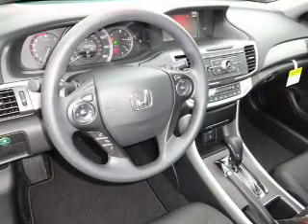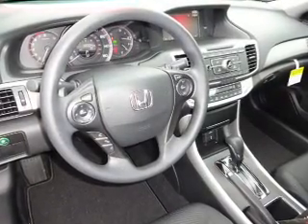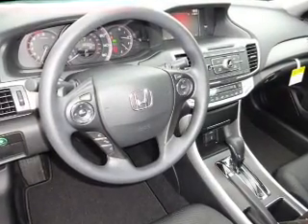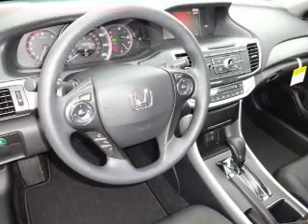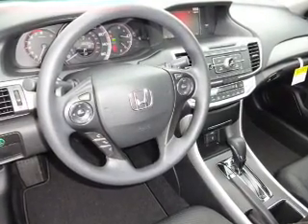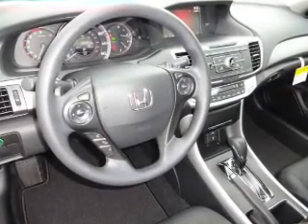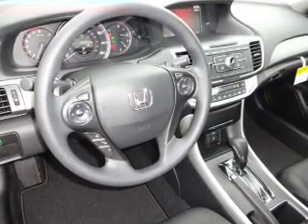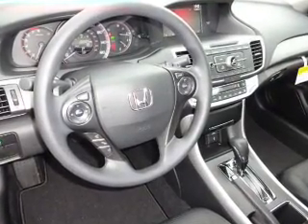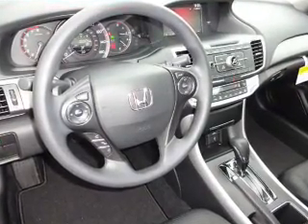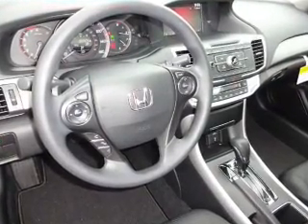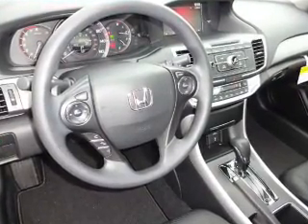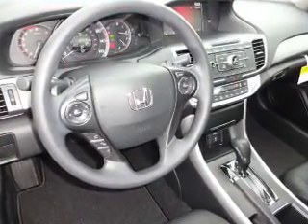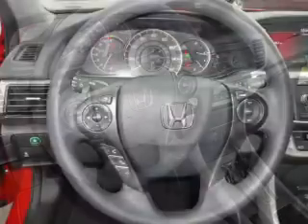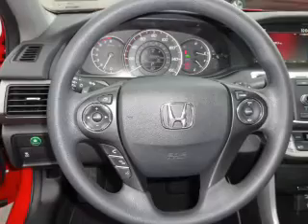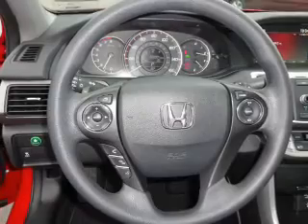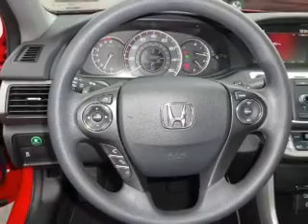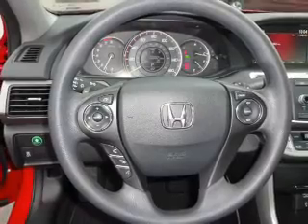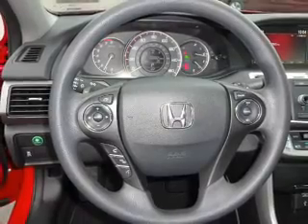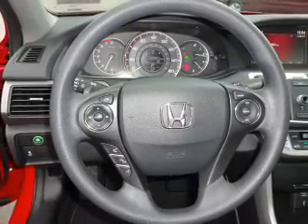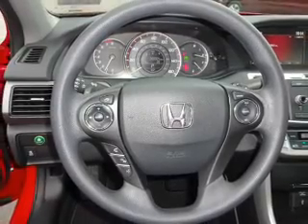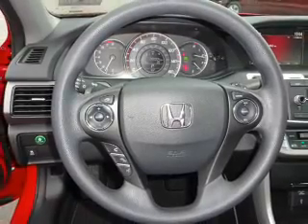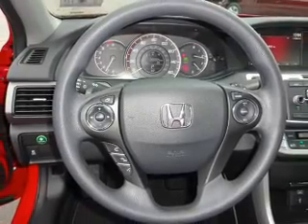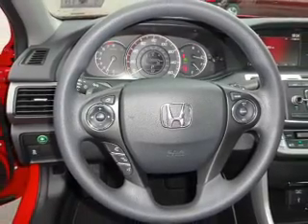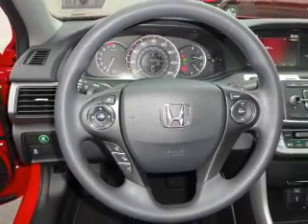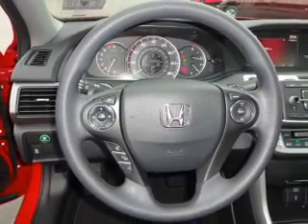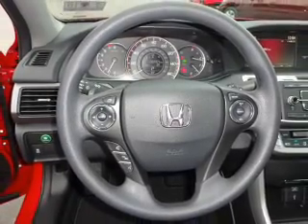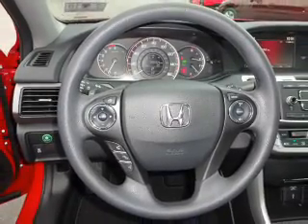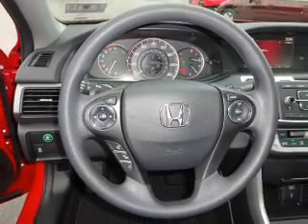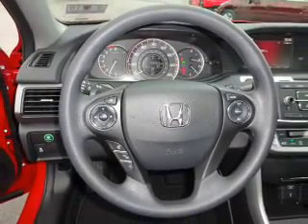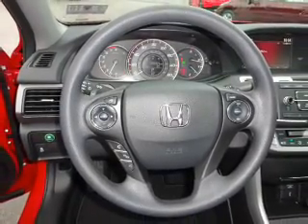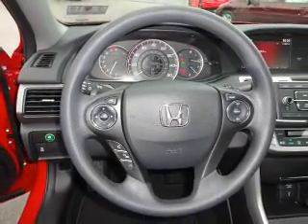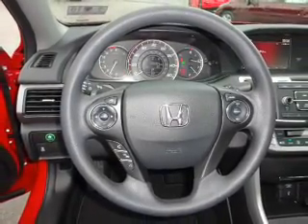Safety features include curtain head airbags, front airbags, side airbags, and side impact door beams — great quality at a great price.